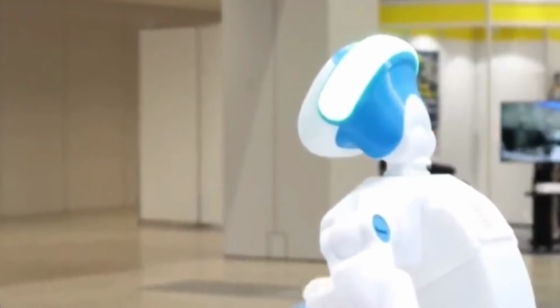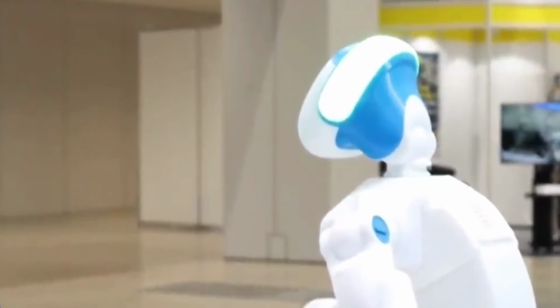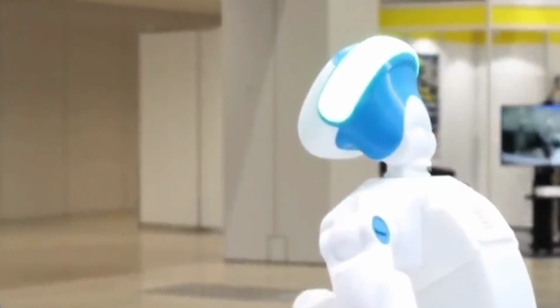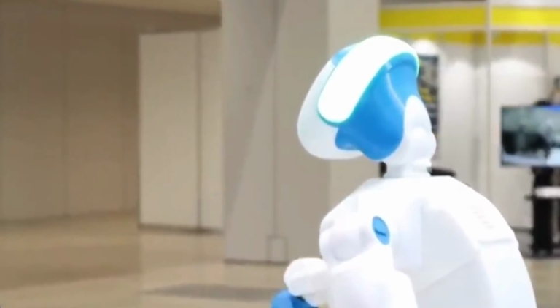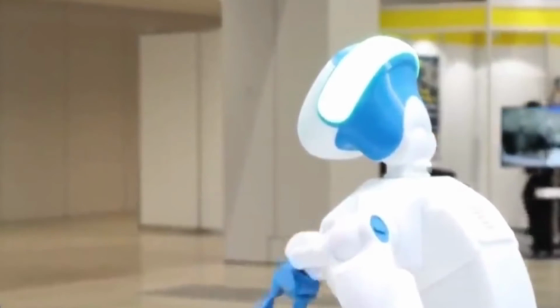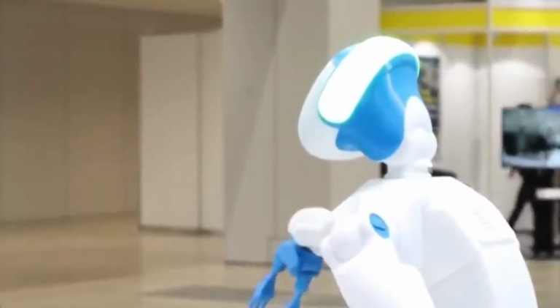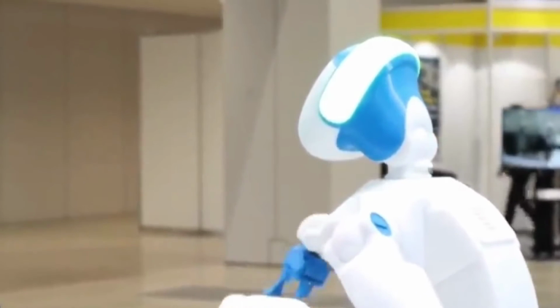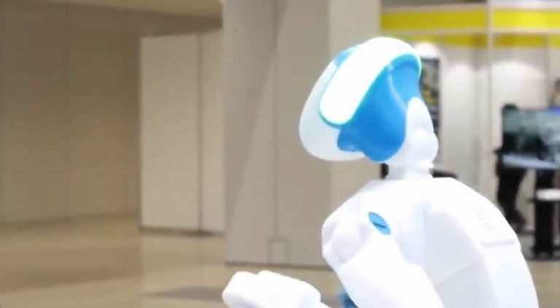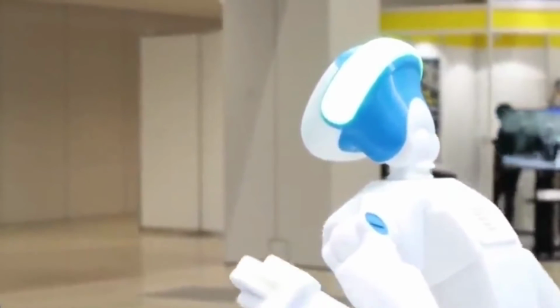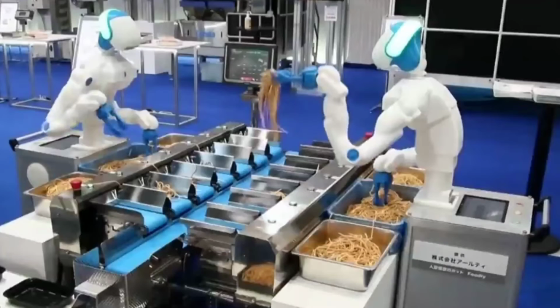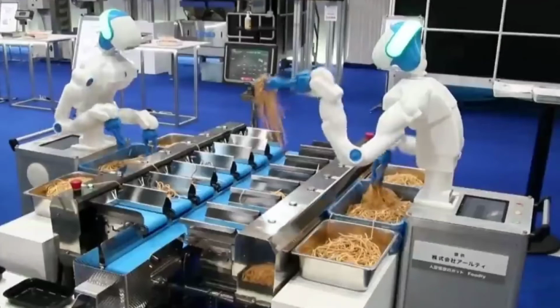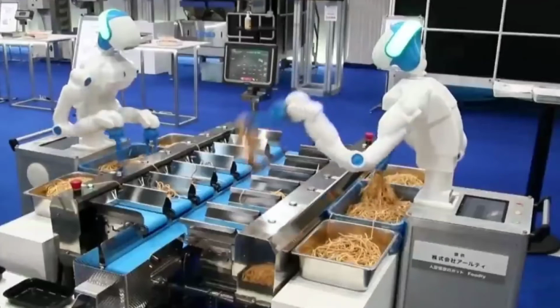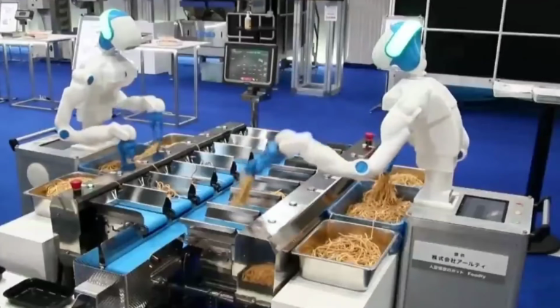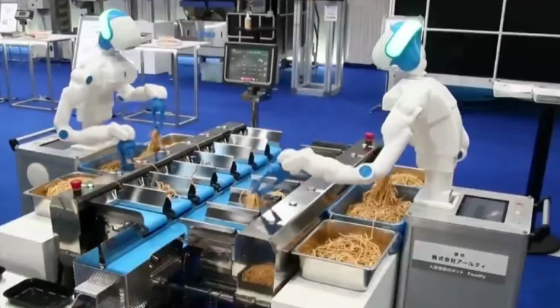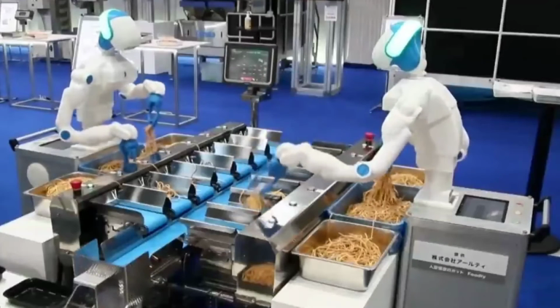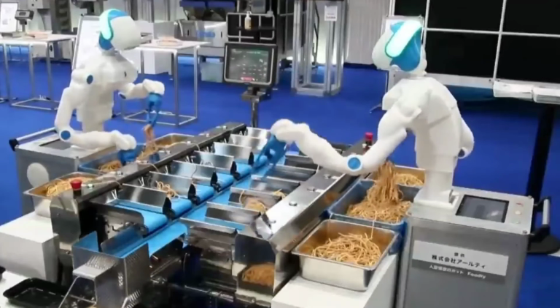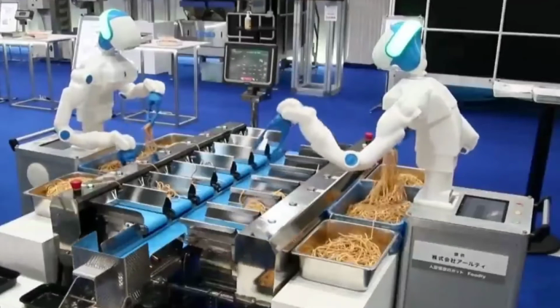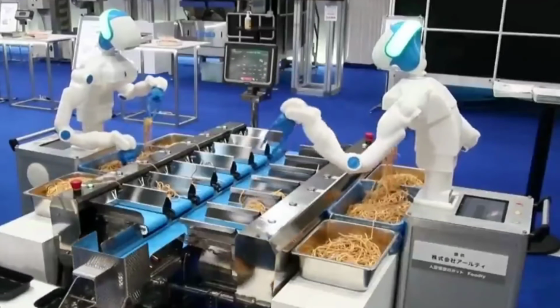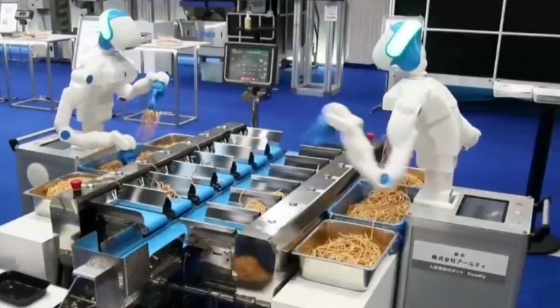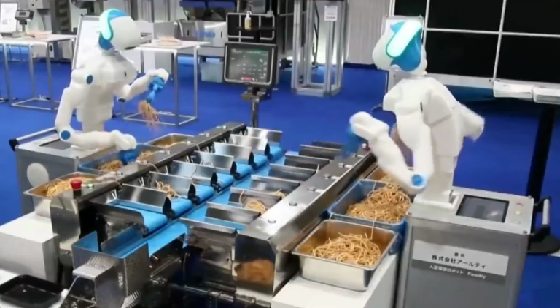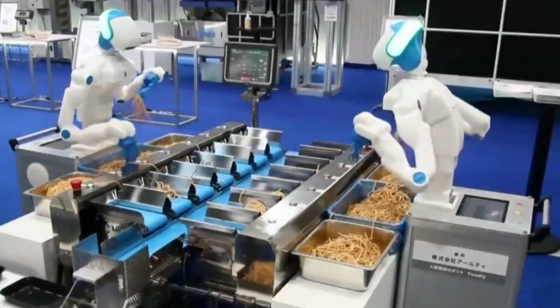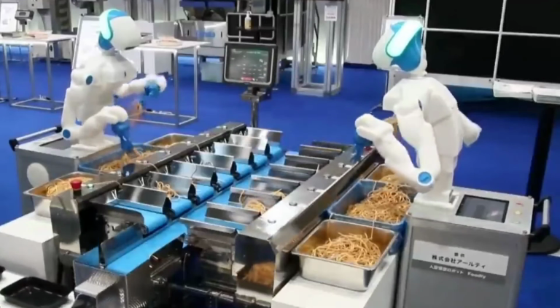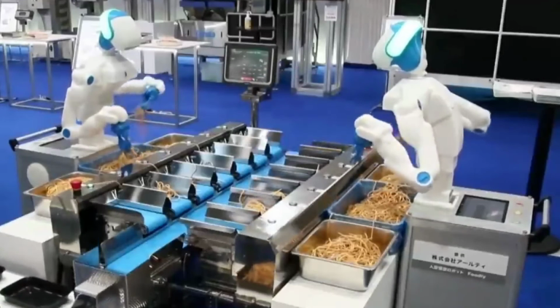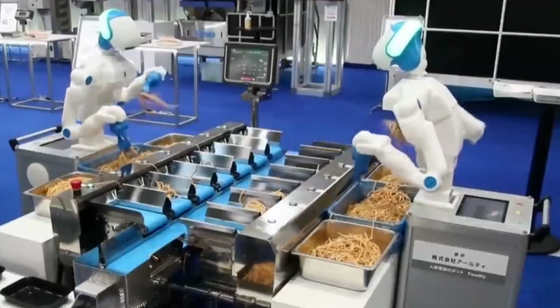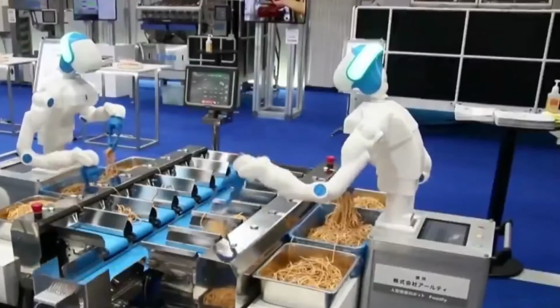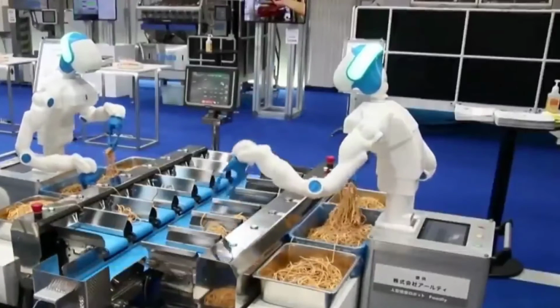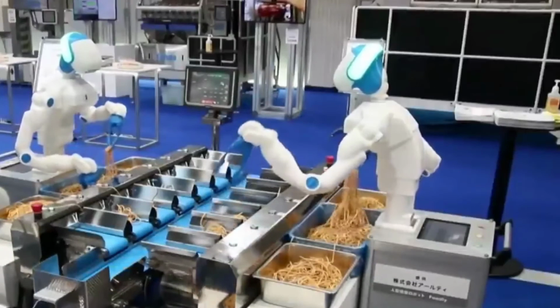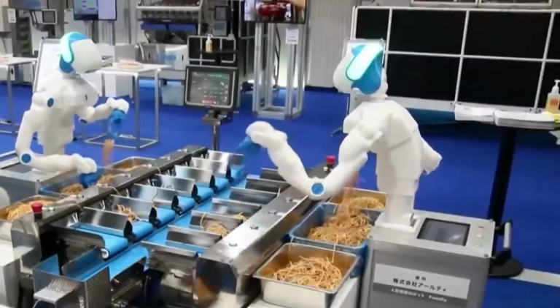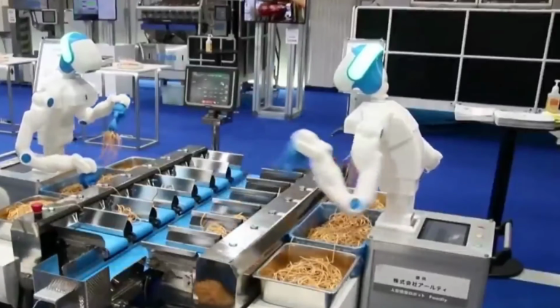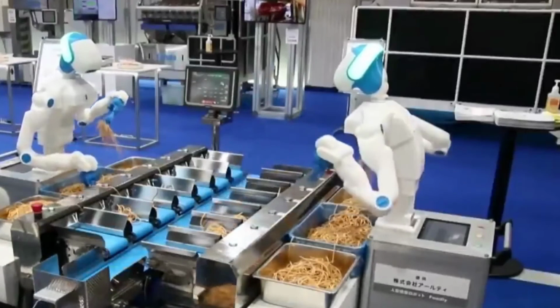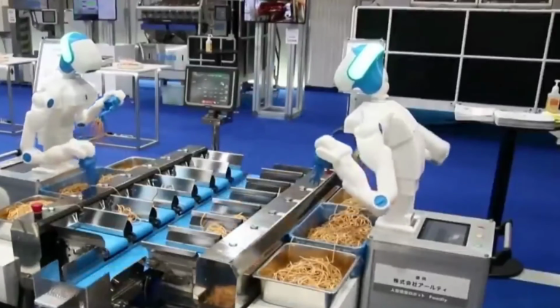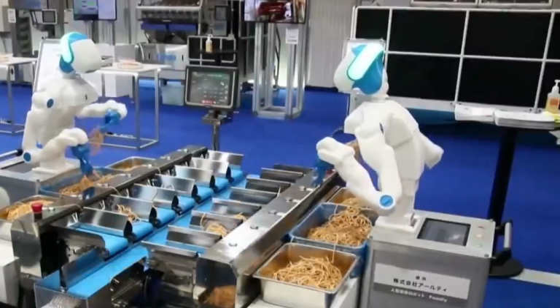The idea behind Foodly is that it will be useful for small businesses that are short on manpower and require a solution to boost their output.